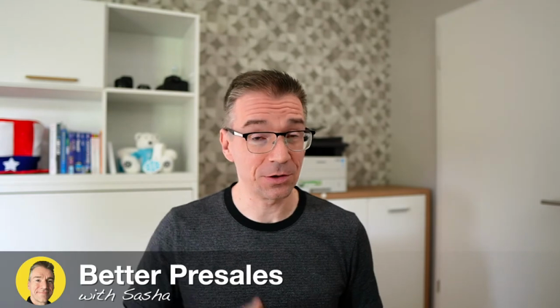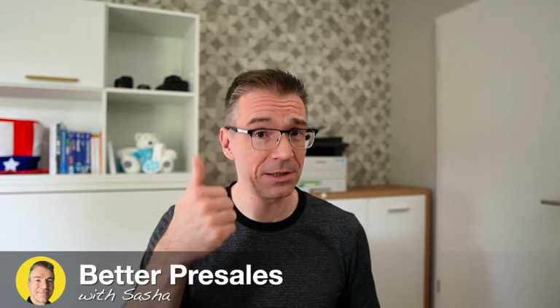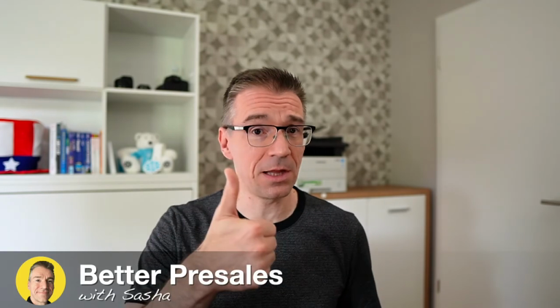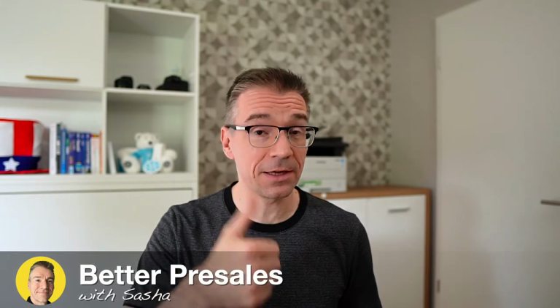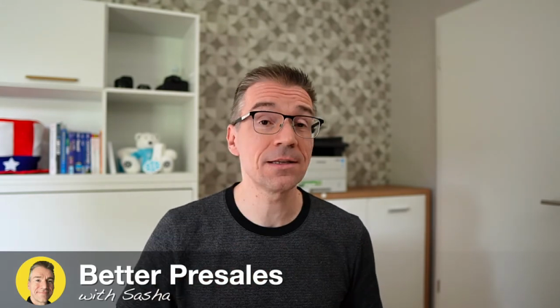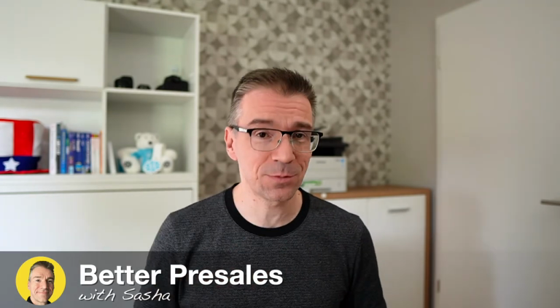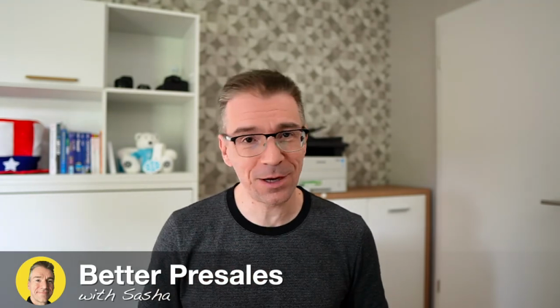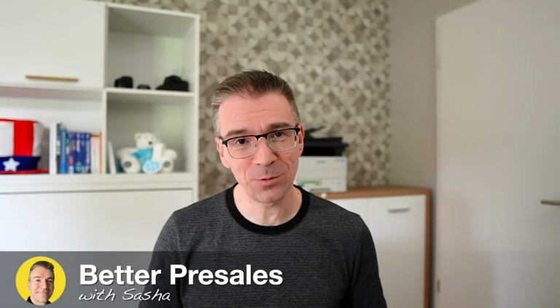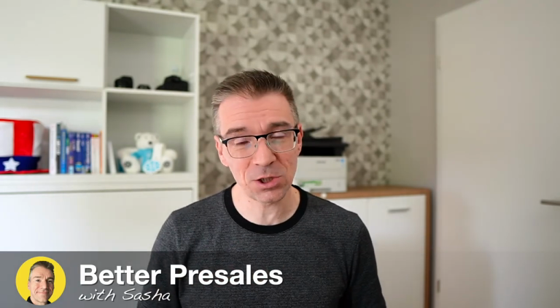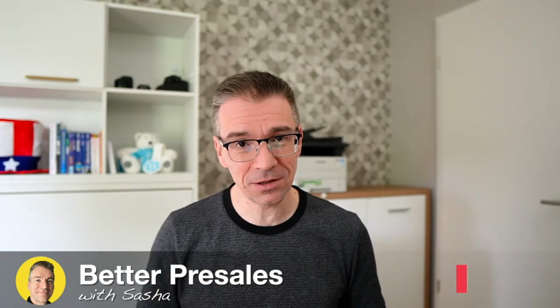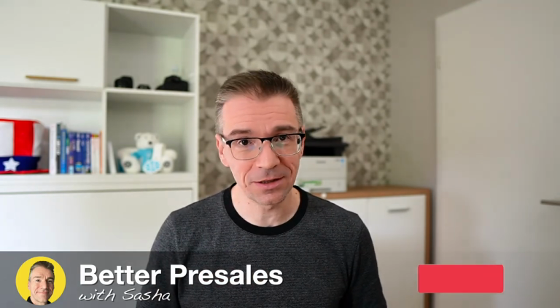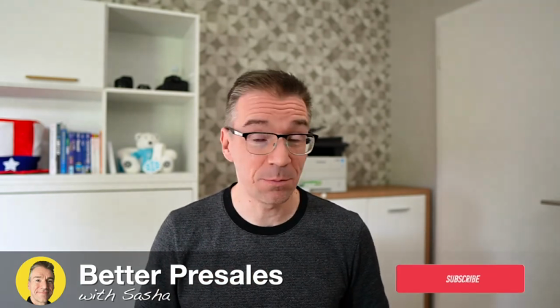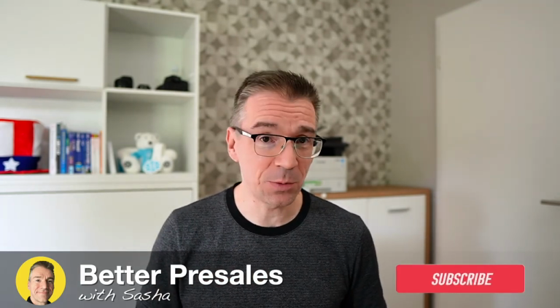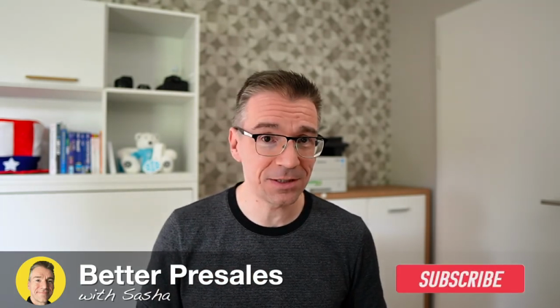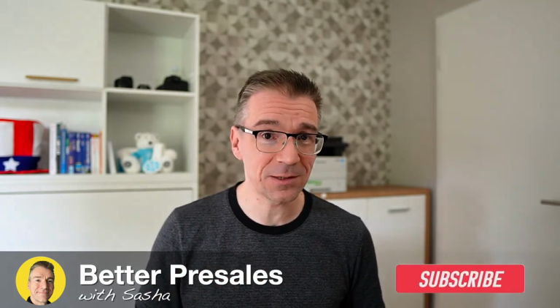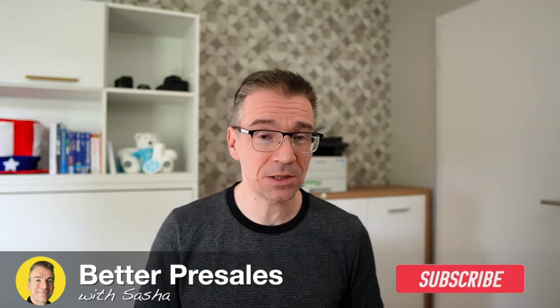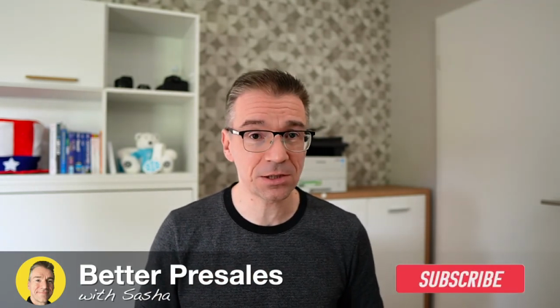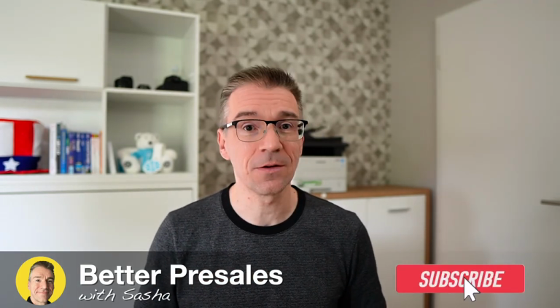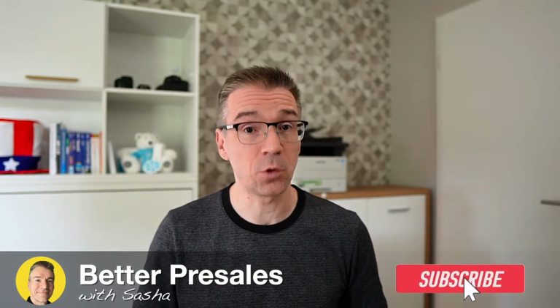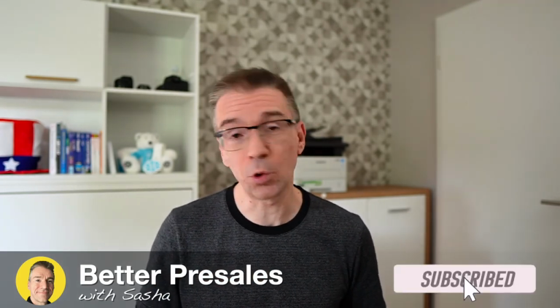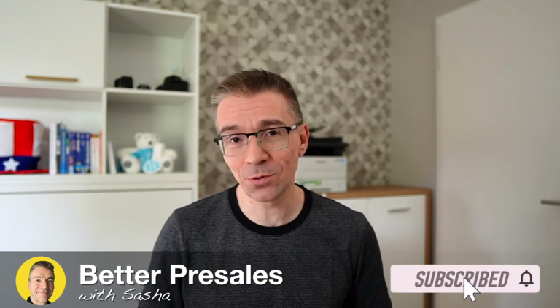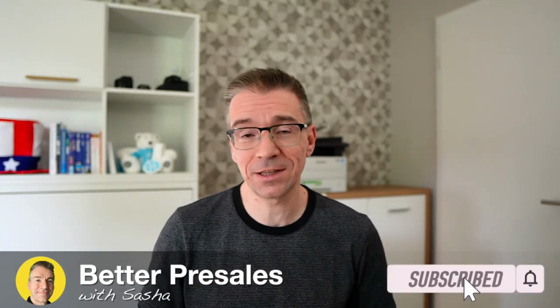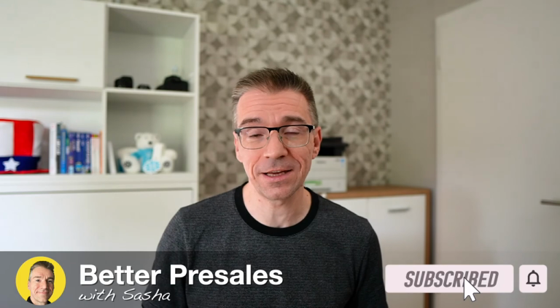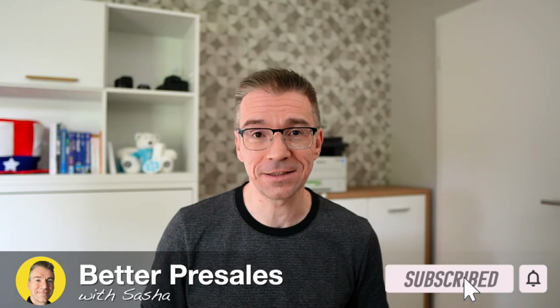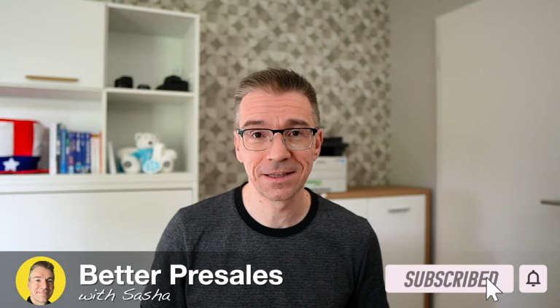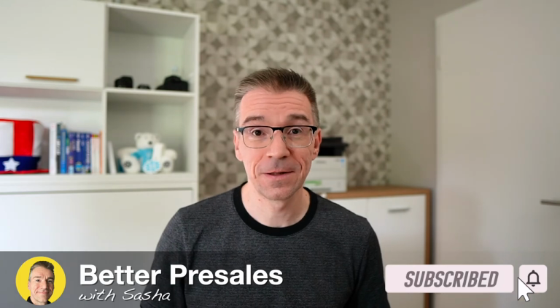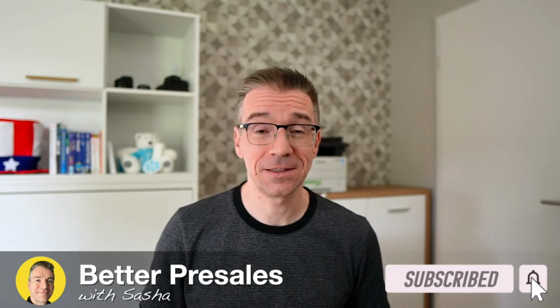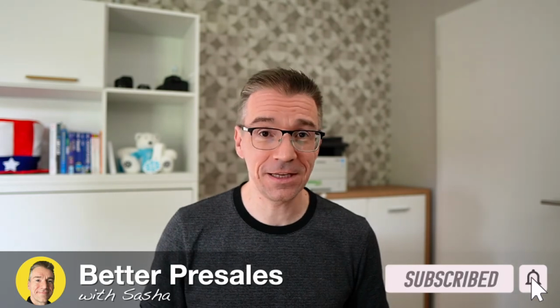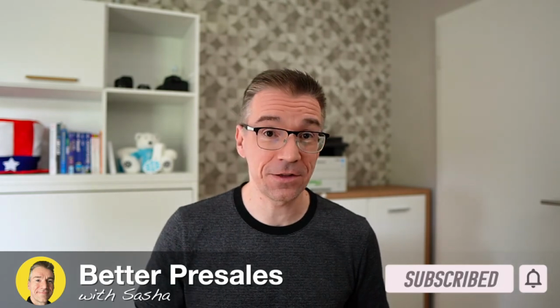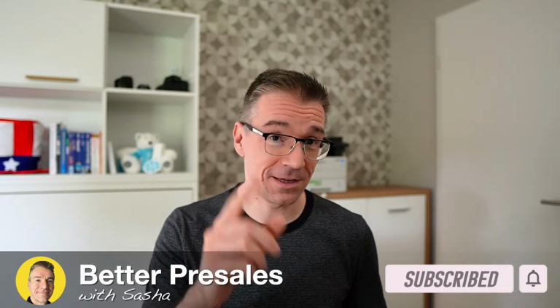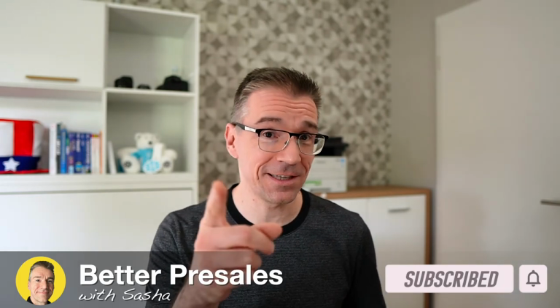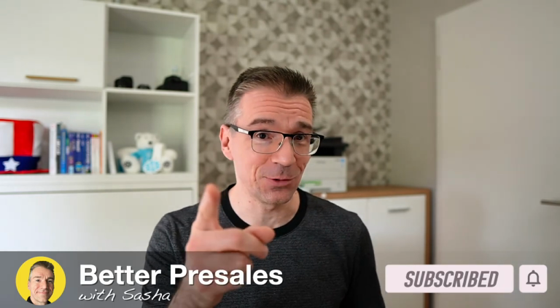What did you think of this video? Click like and subscribe to my channel, Better Pre-Sales with Sasha, for more content like this. Stay healthy and stay tuned.